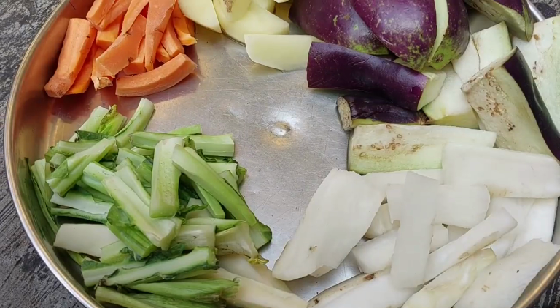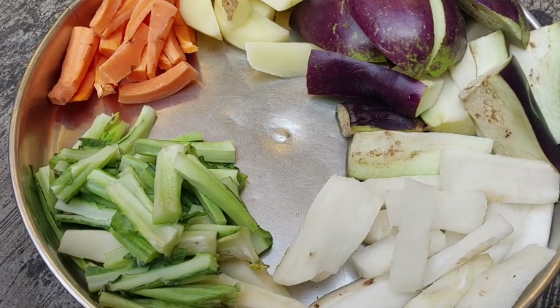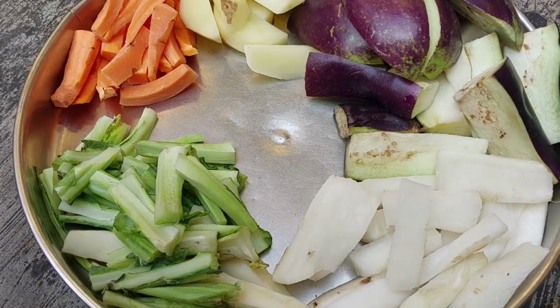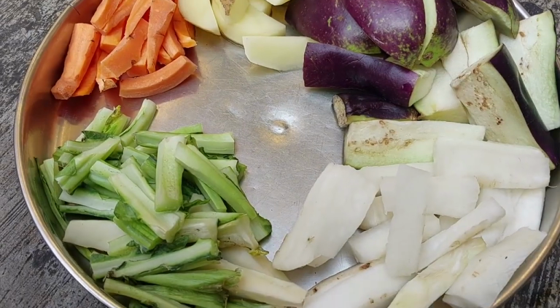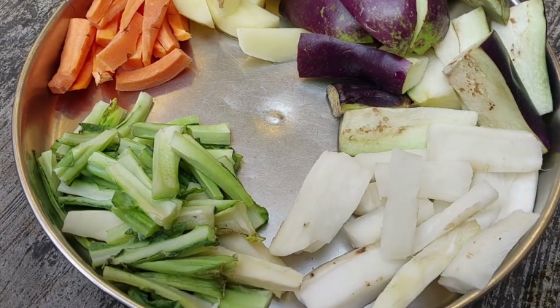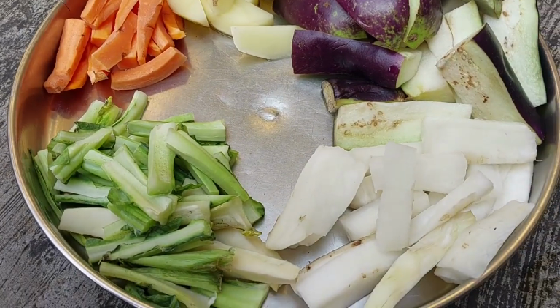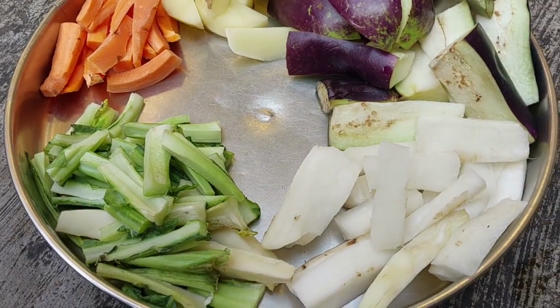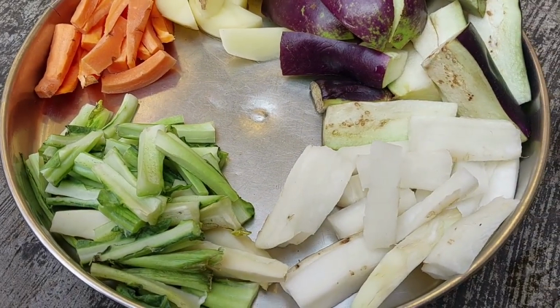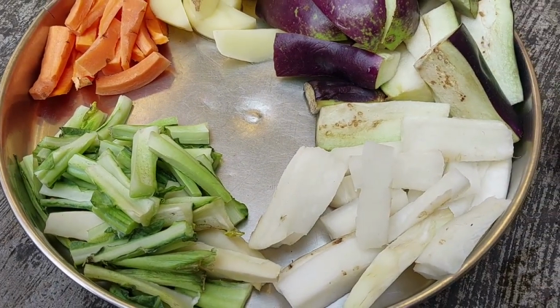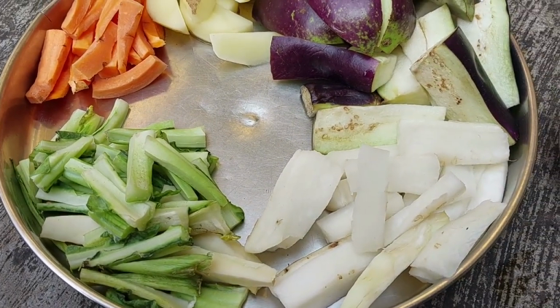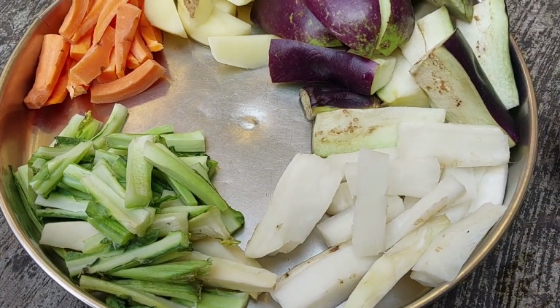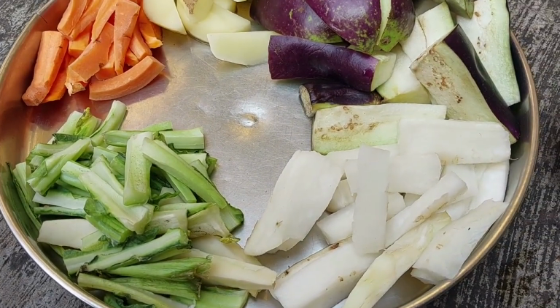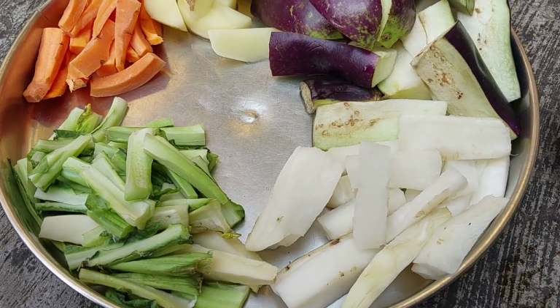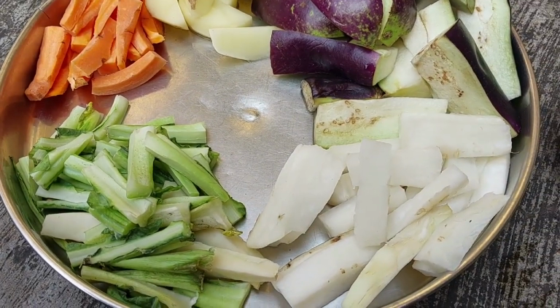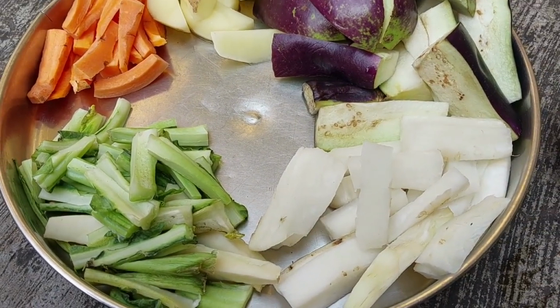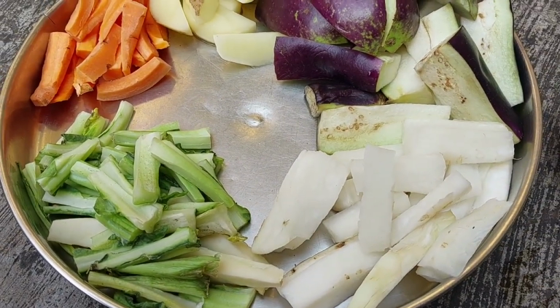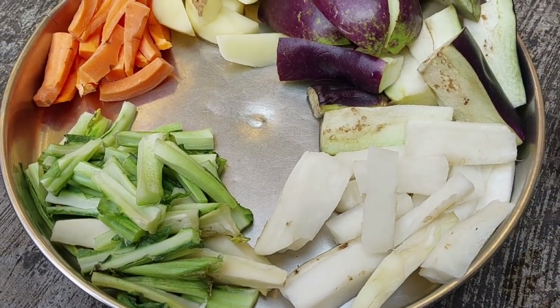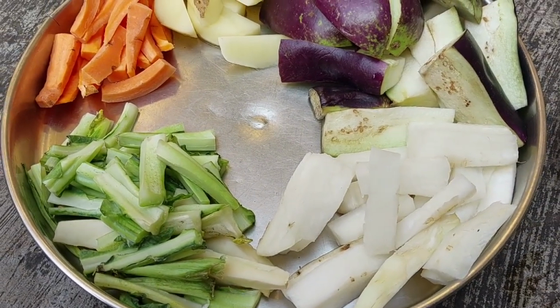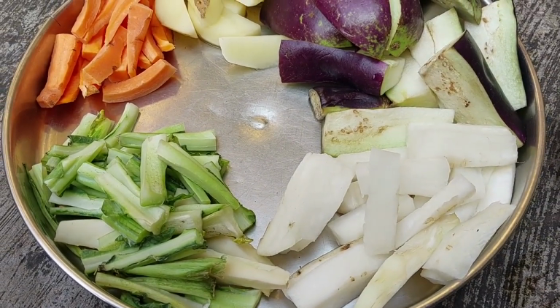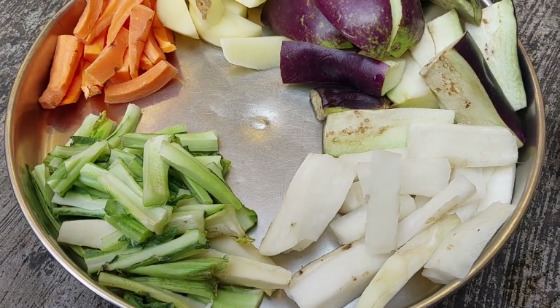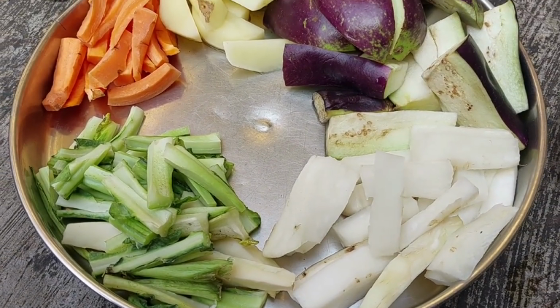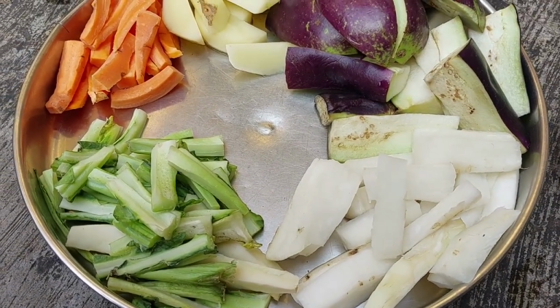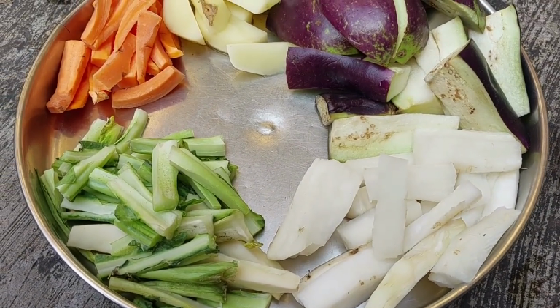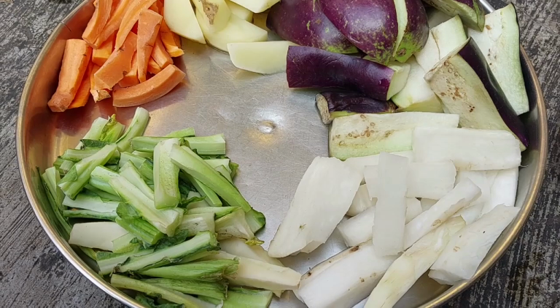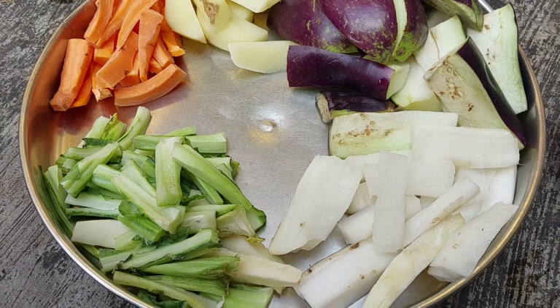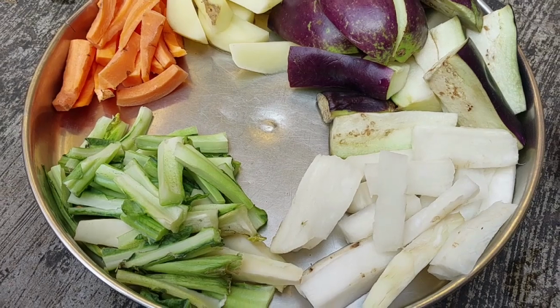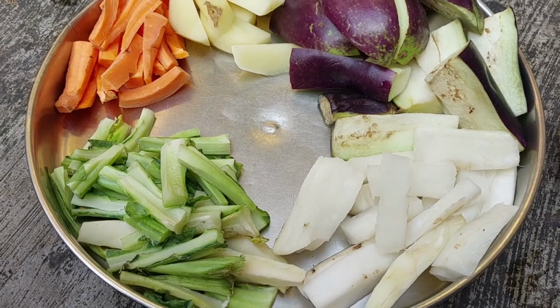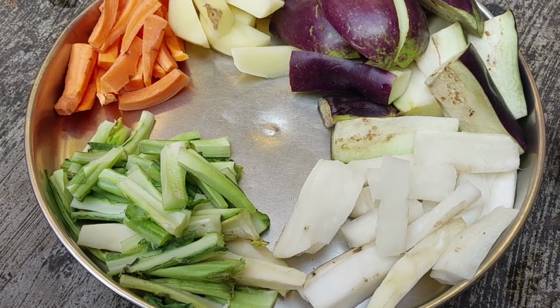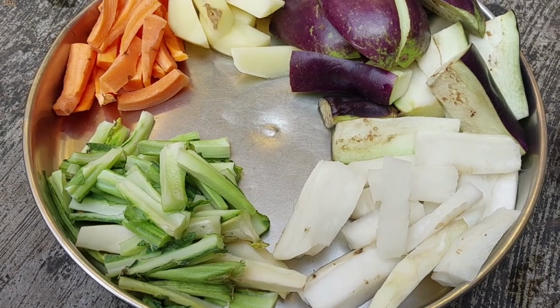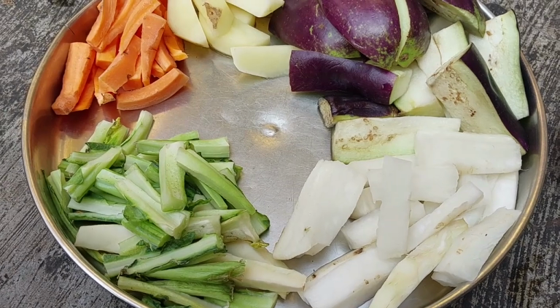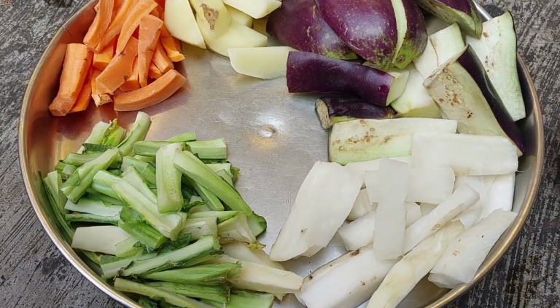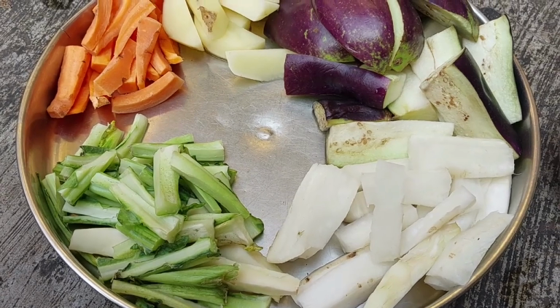Hello everyone! Today I will make a chachori.